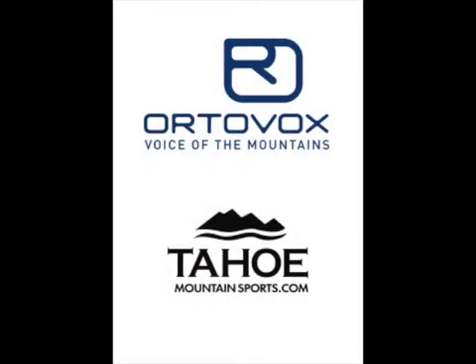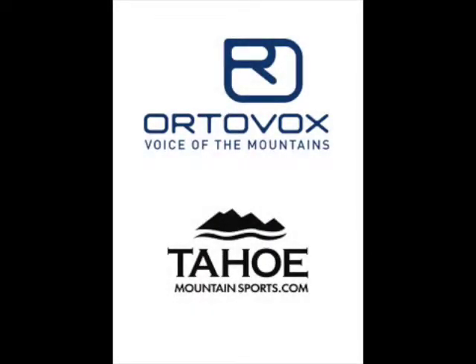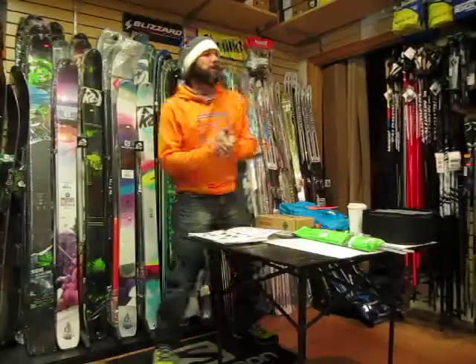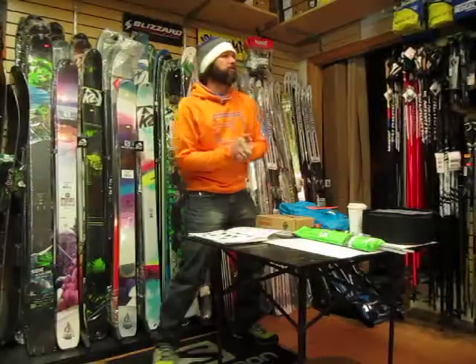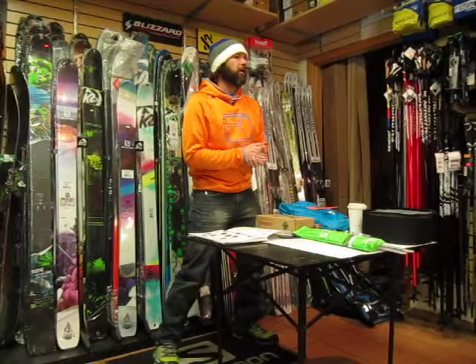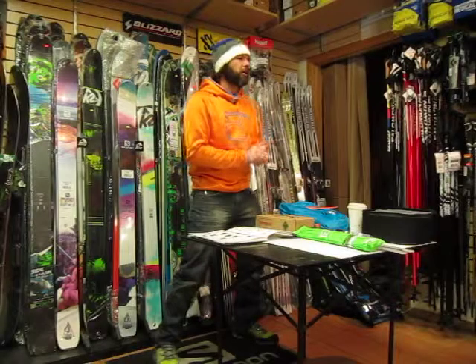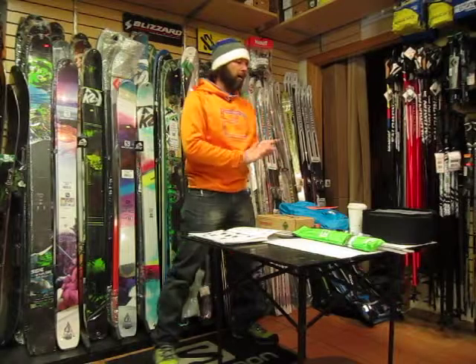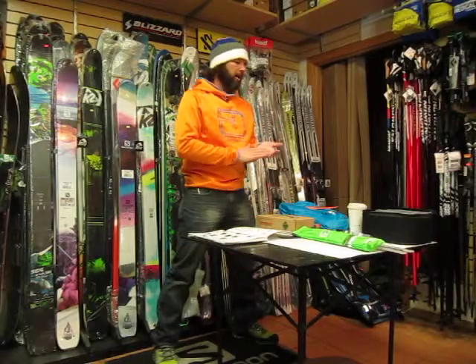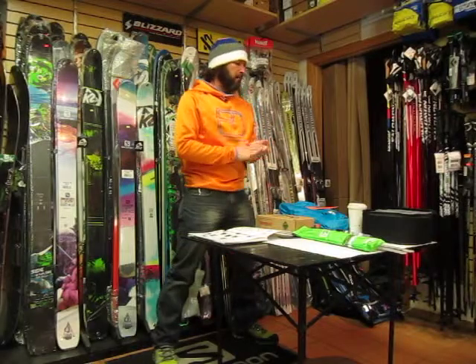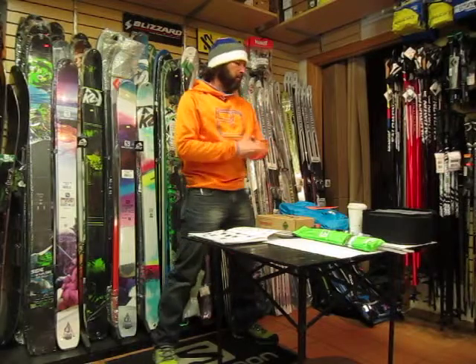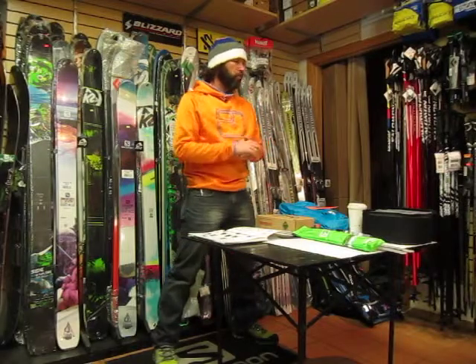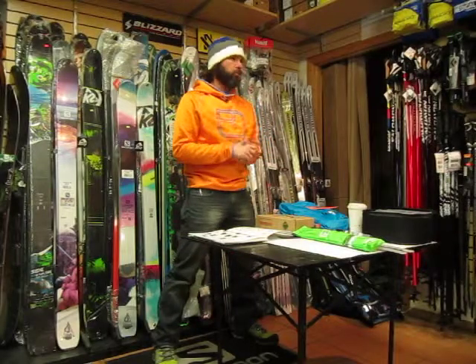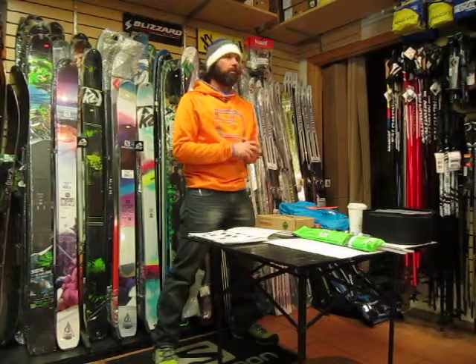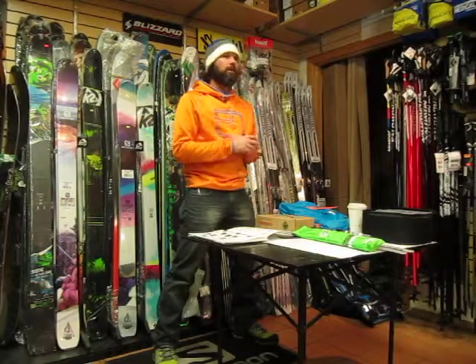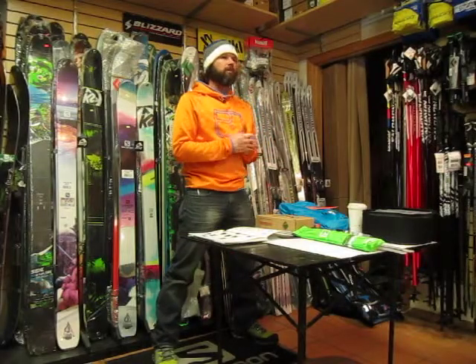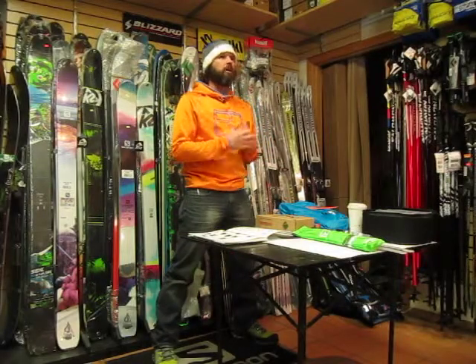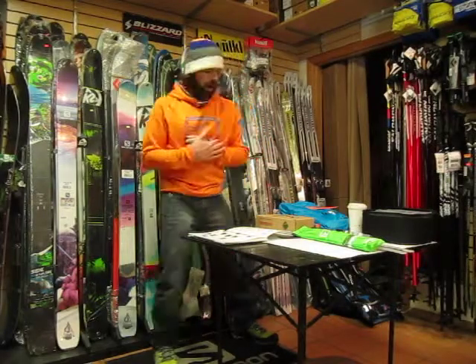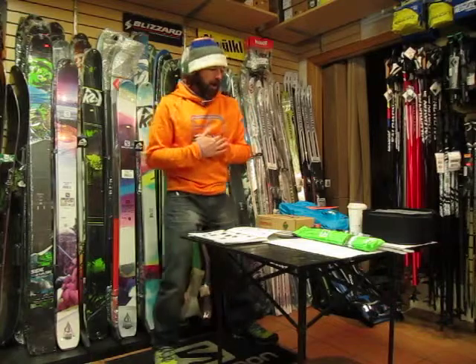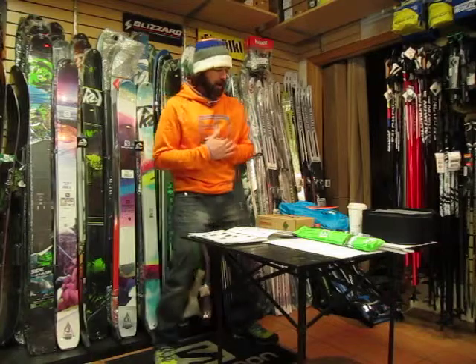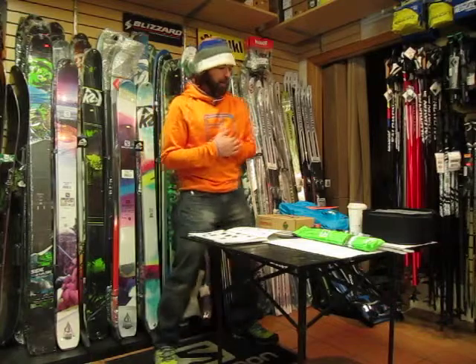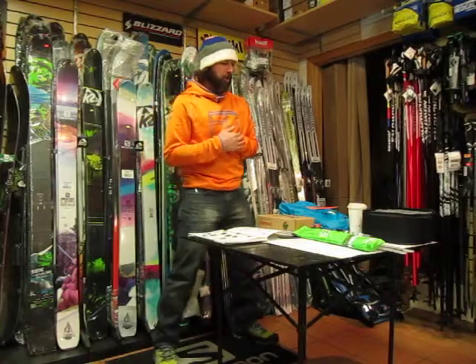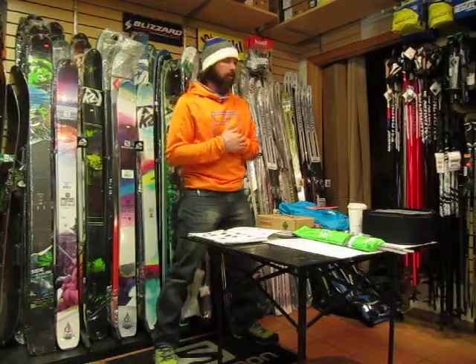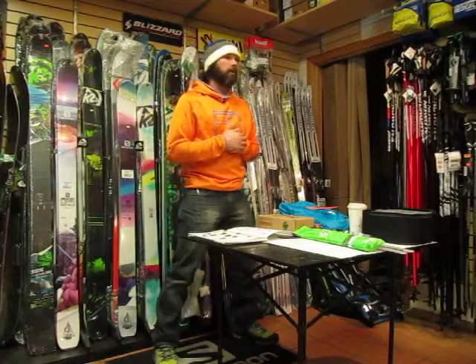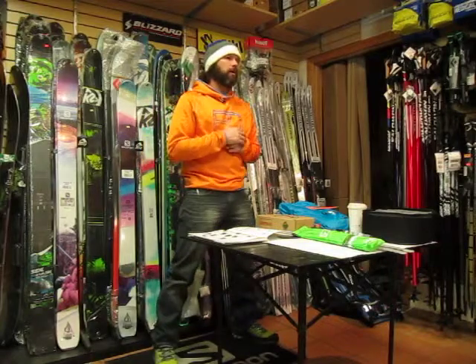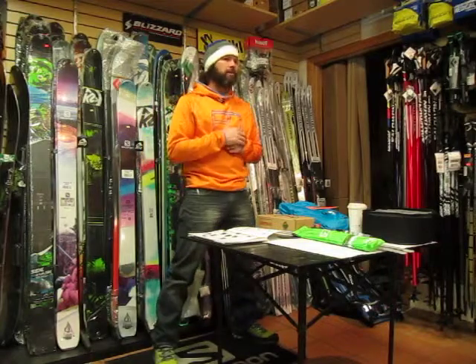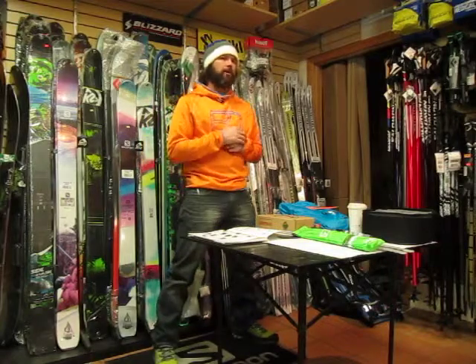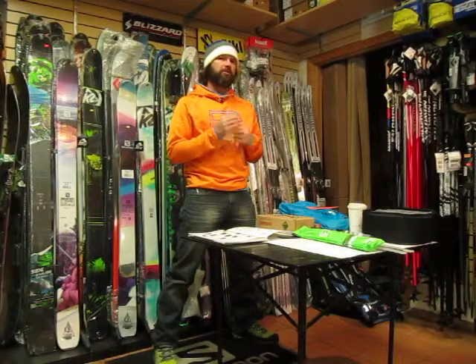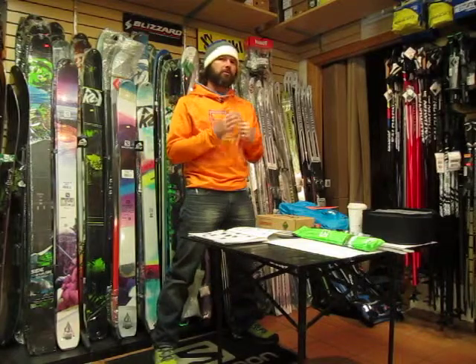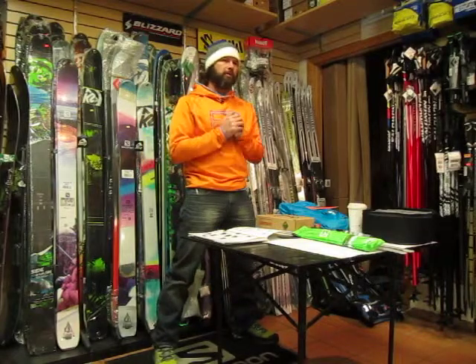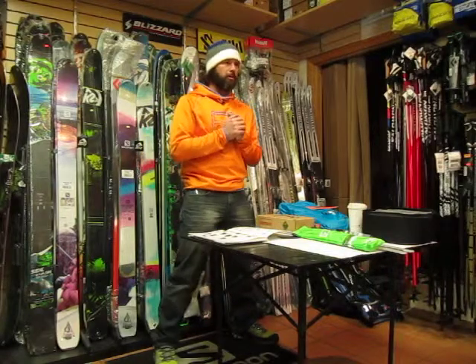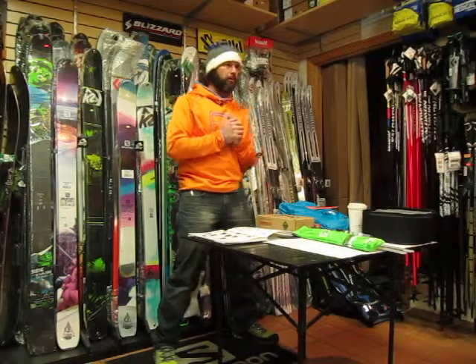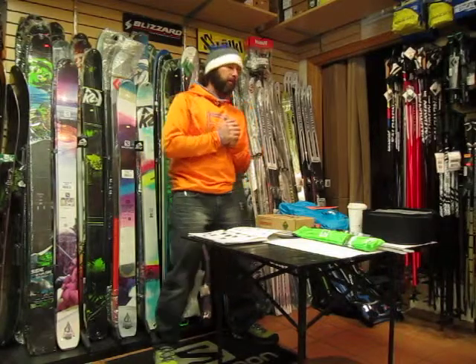My name is Jared. I am your Ortovox rep, and I am here to talk about snow safety equipment.